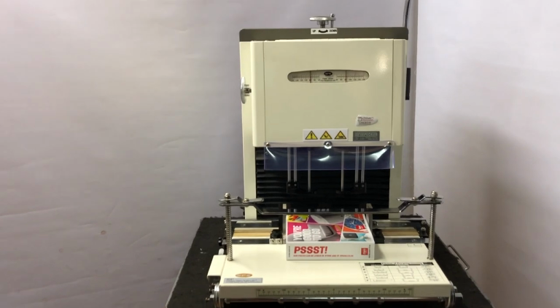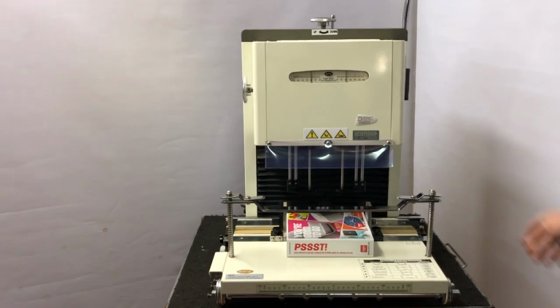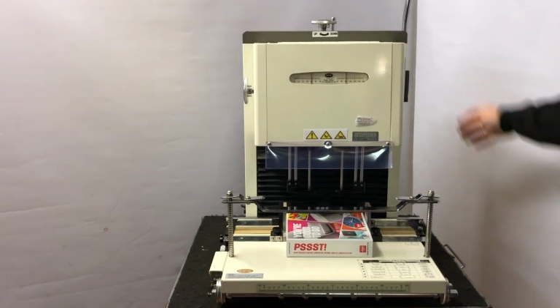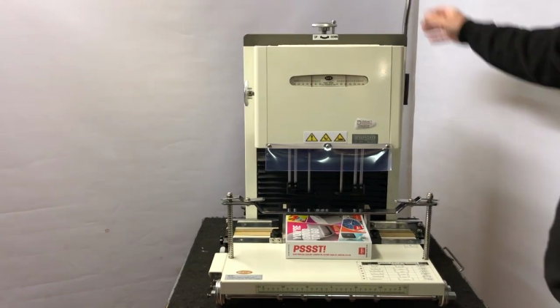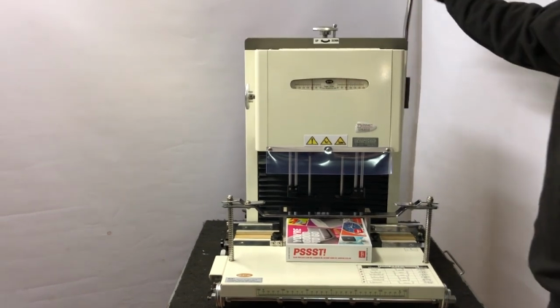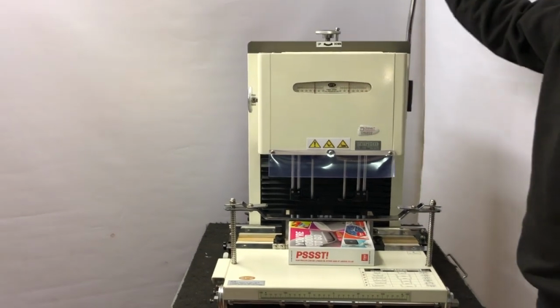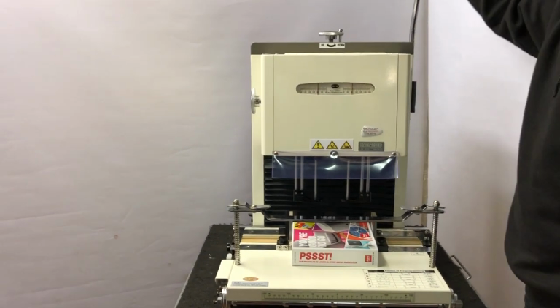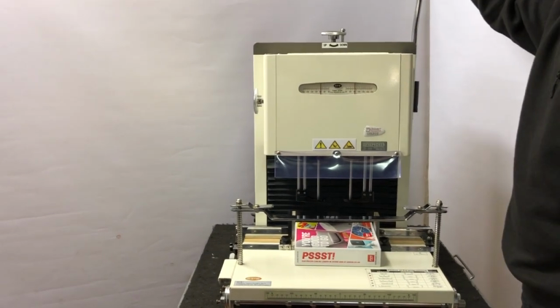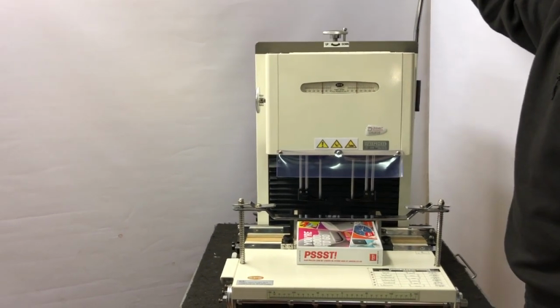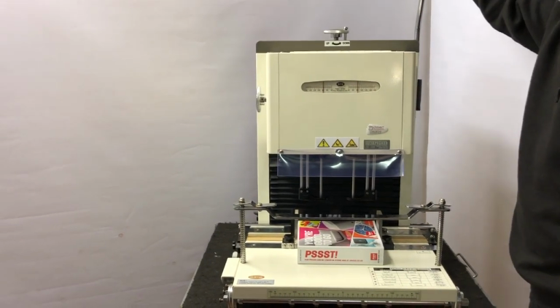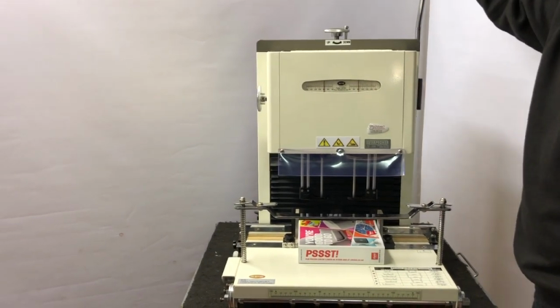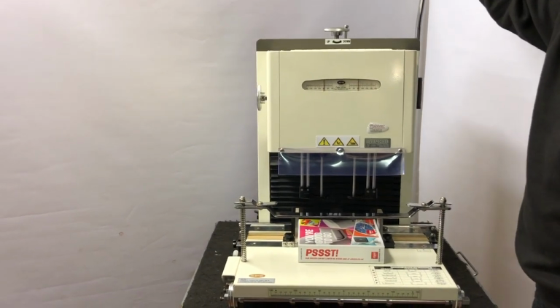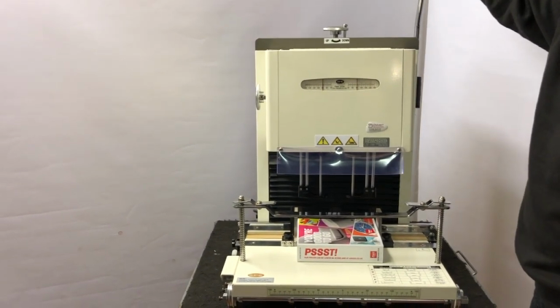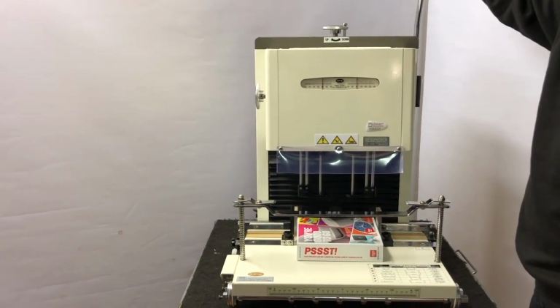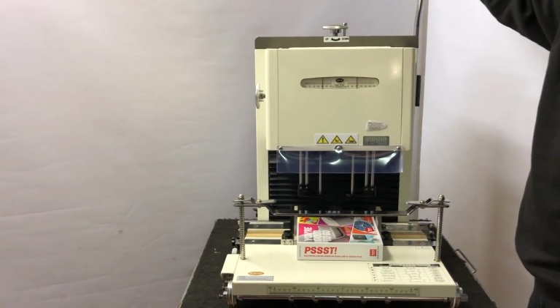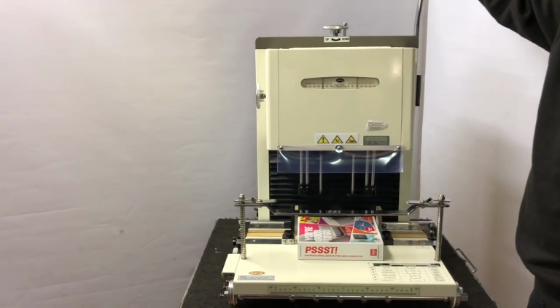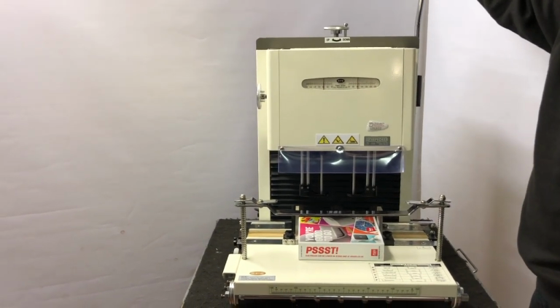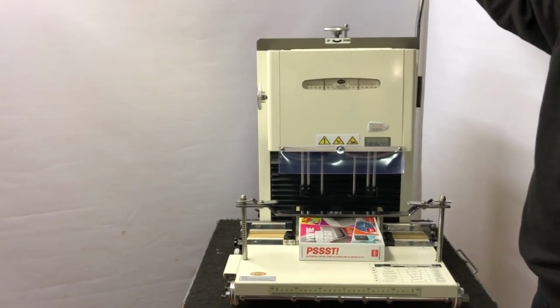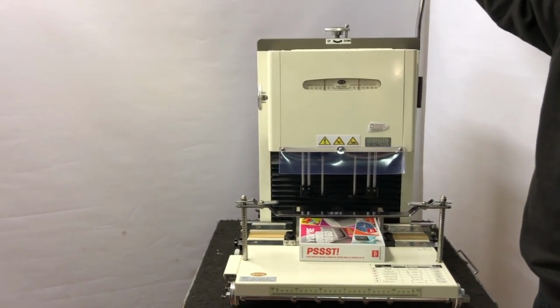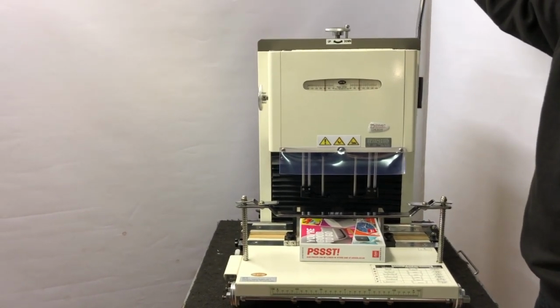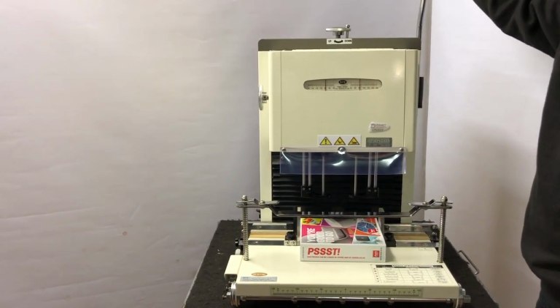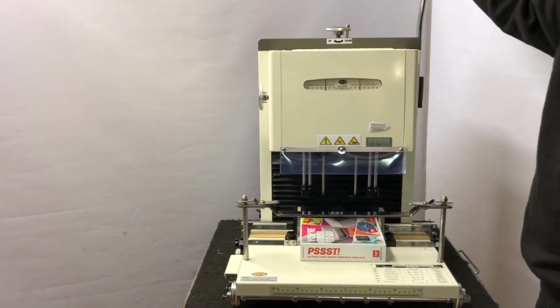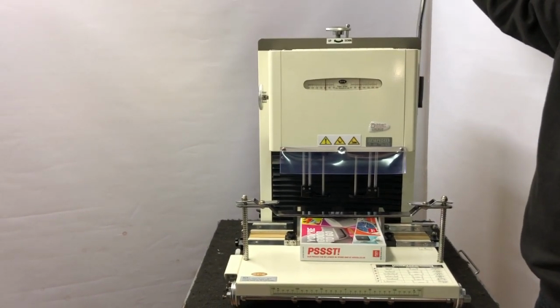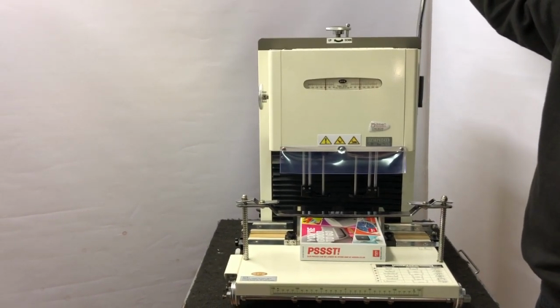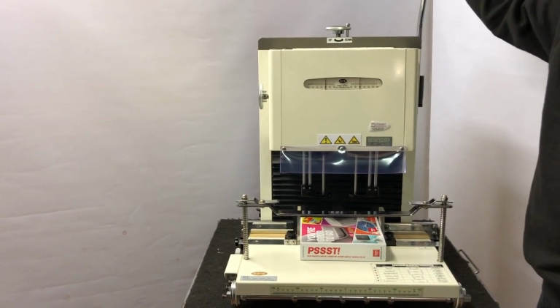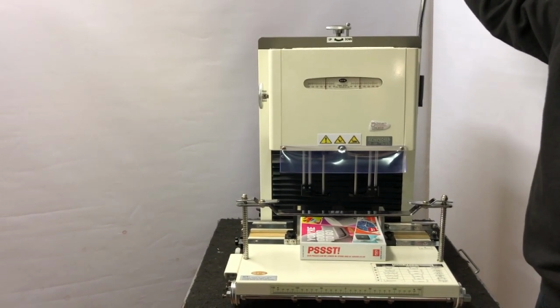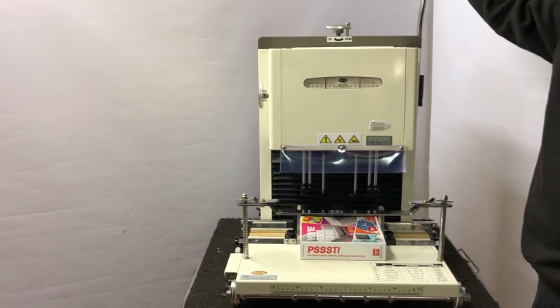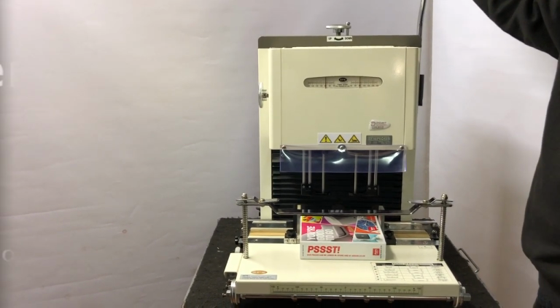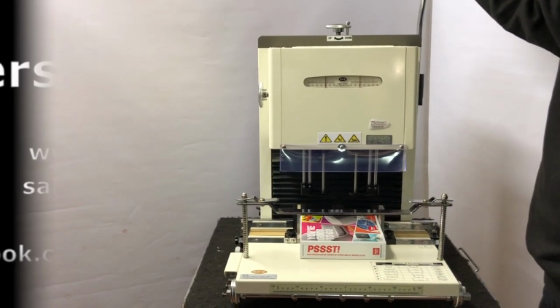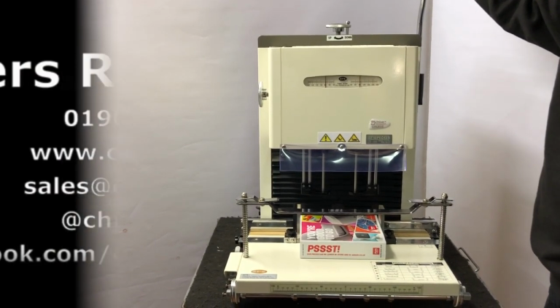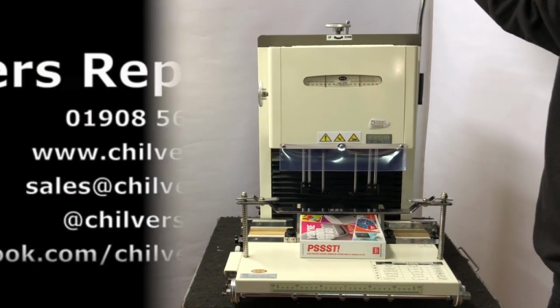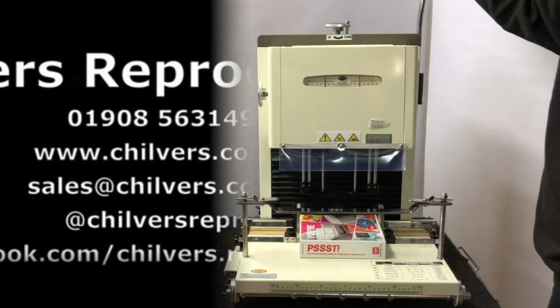If you have any questions on paper drilling, please contact us at Chilvers Prefix.